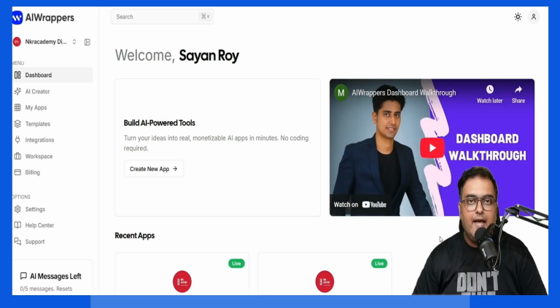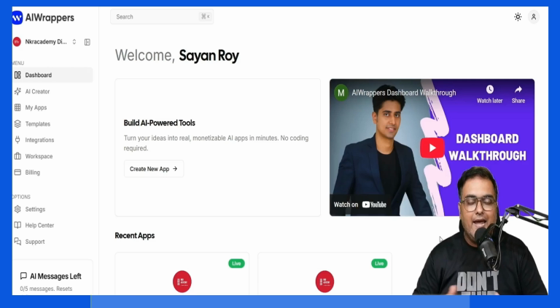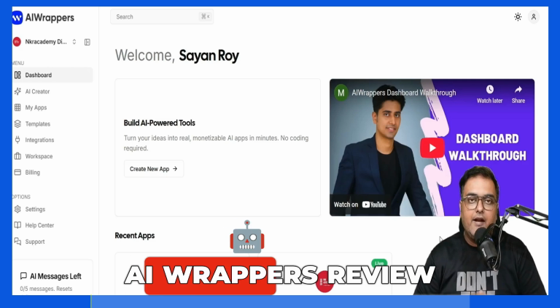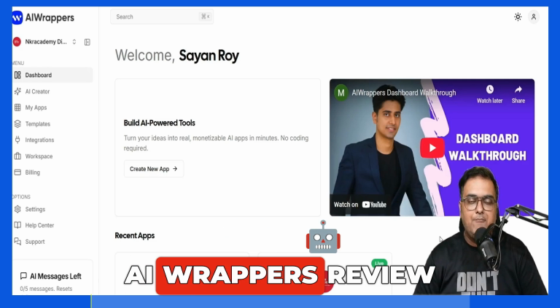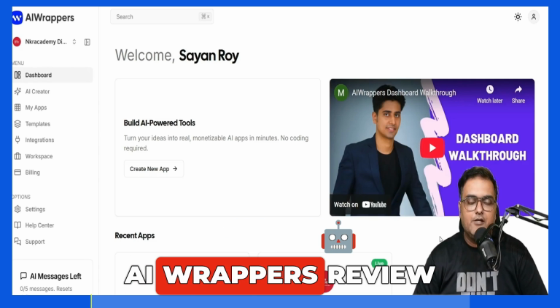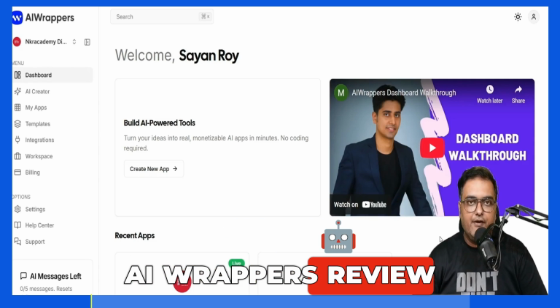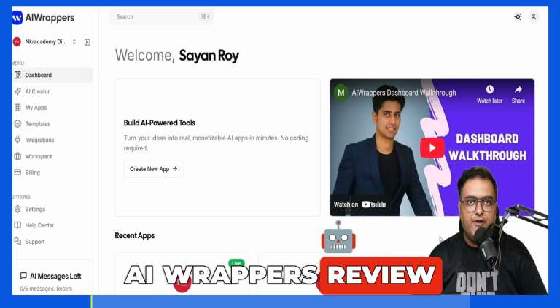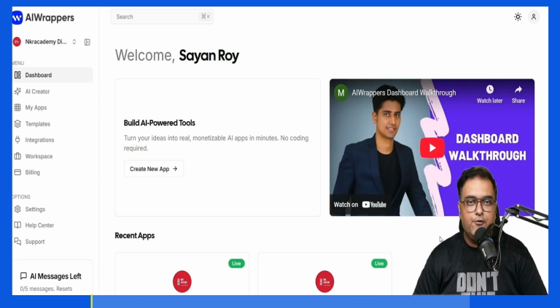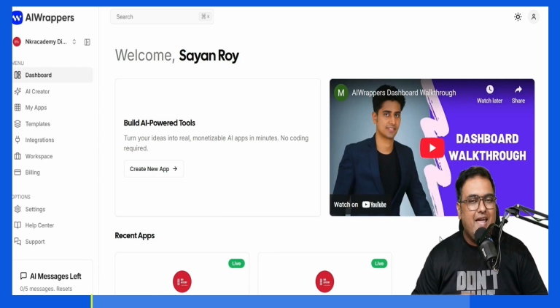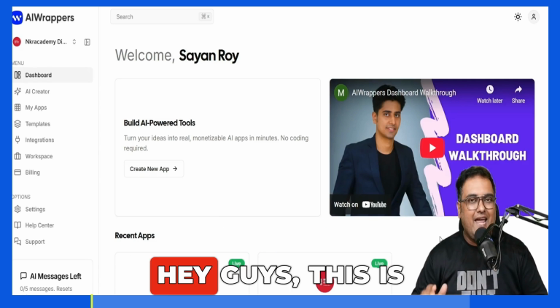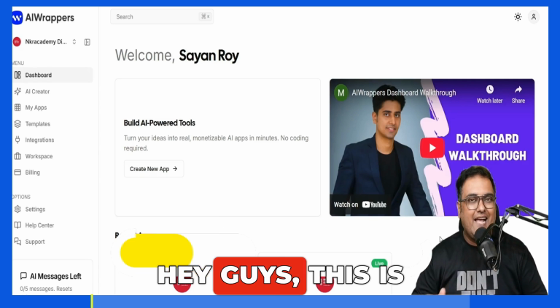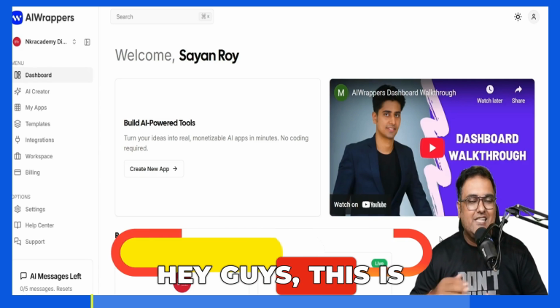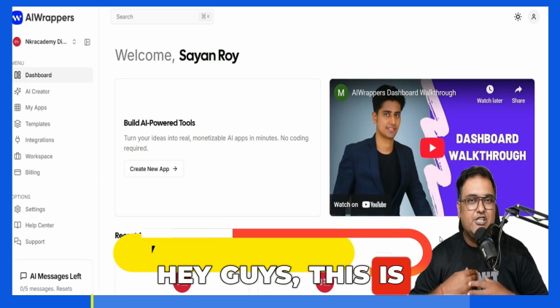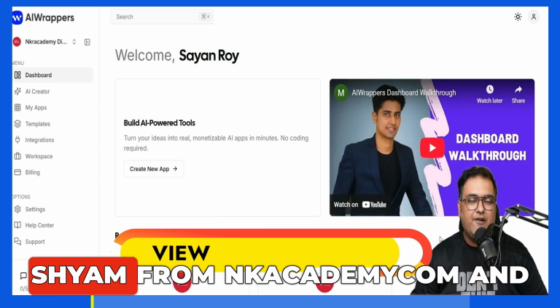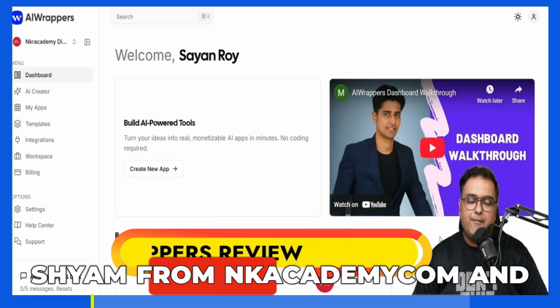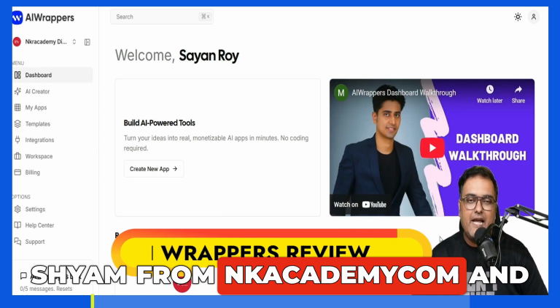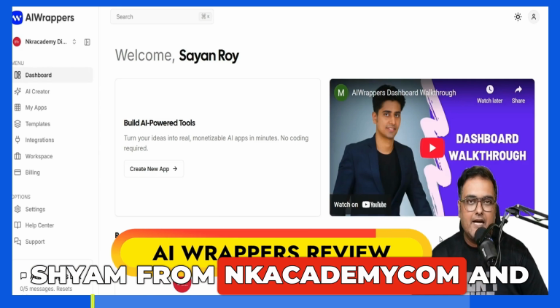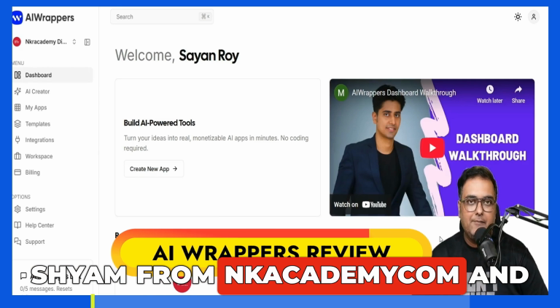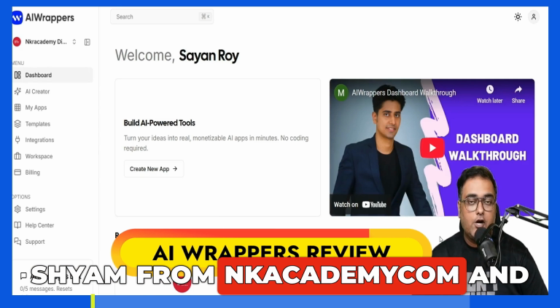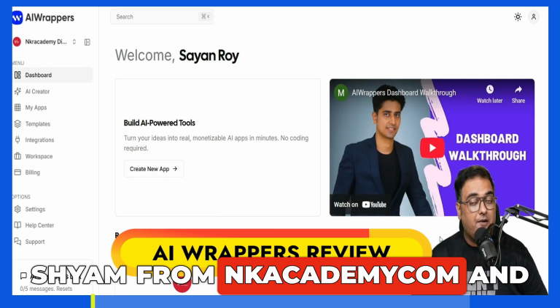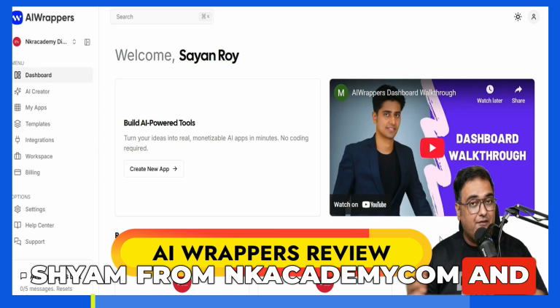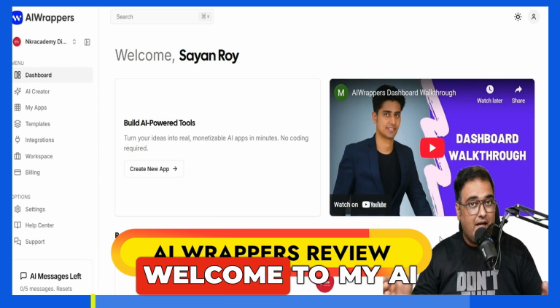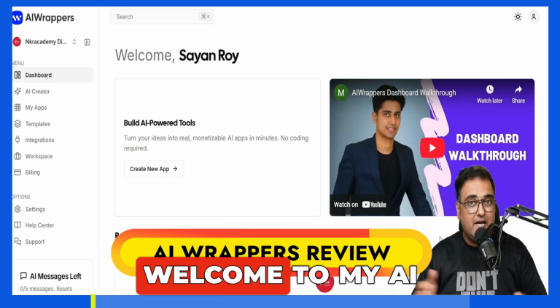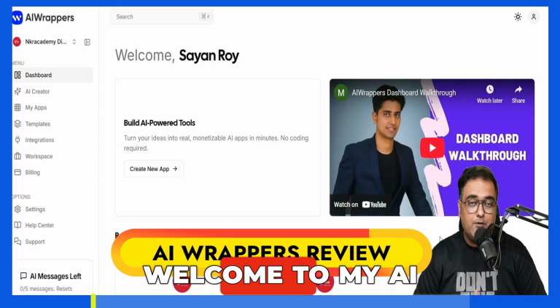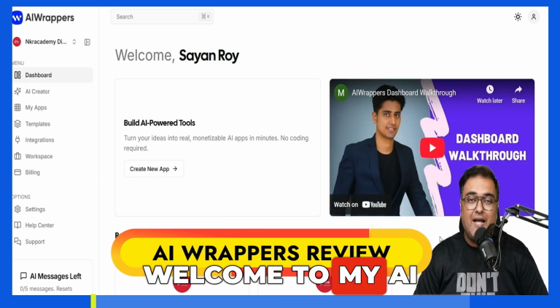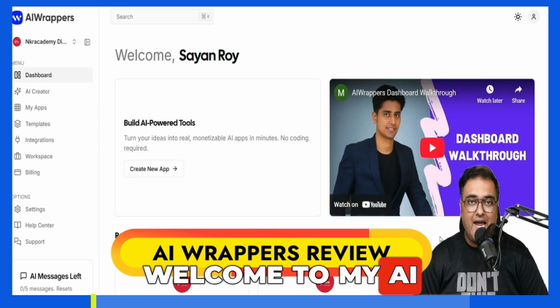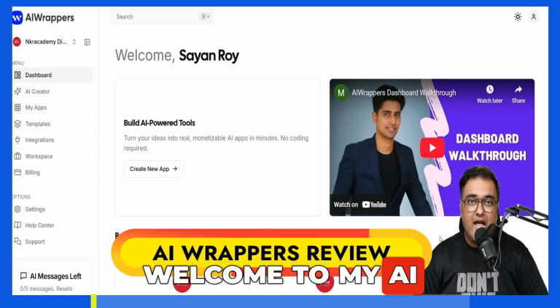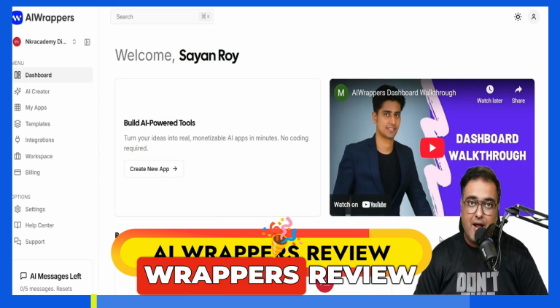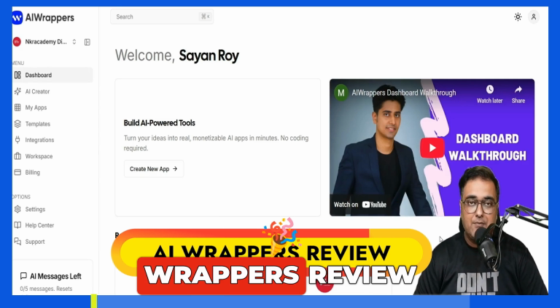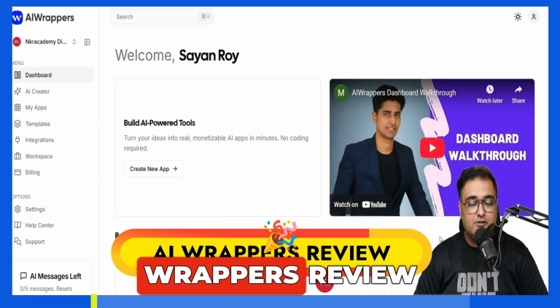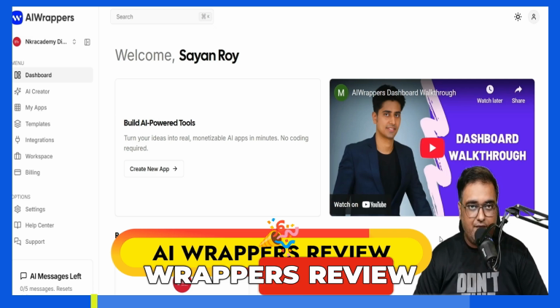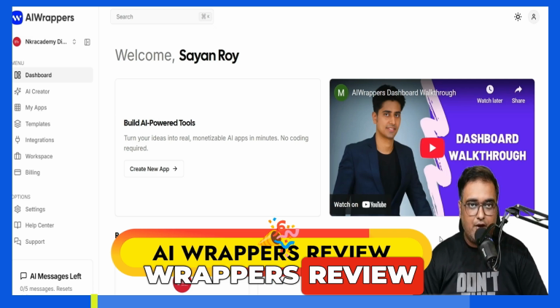AI Wrappers Review. Hey guys, this is Shayan from NK Academy.com and welcome to my AI Wrappers Review.